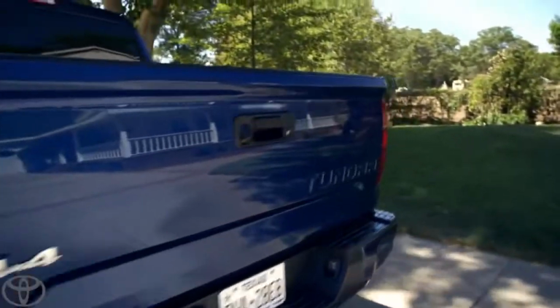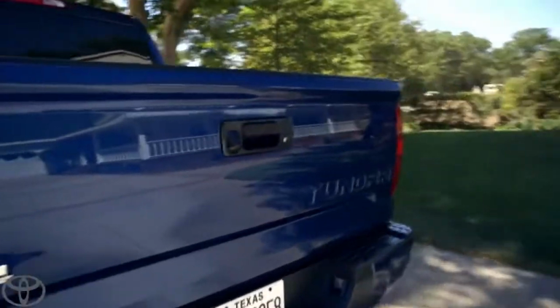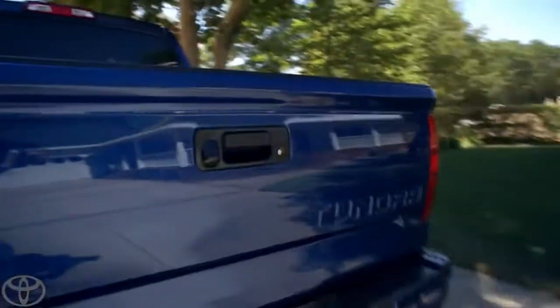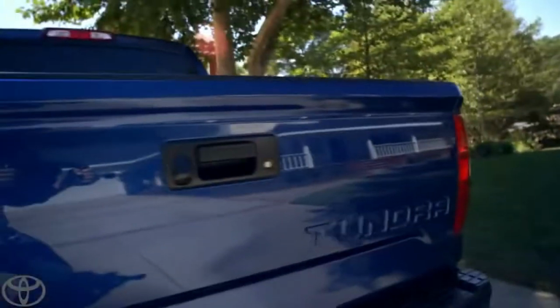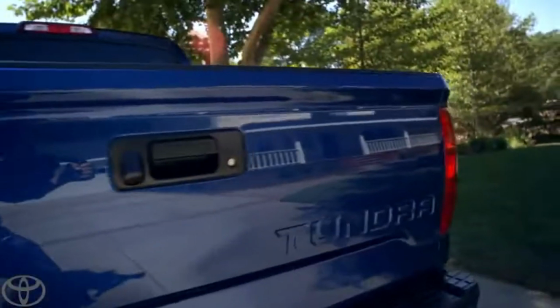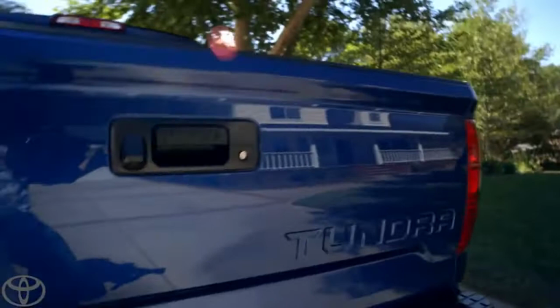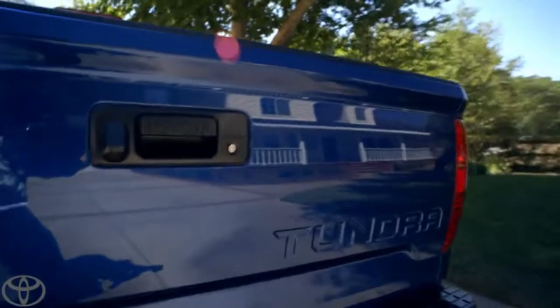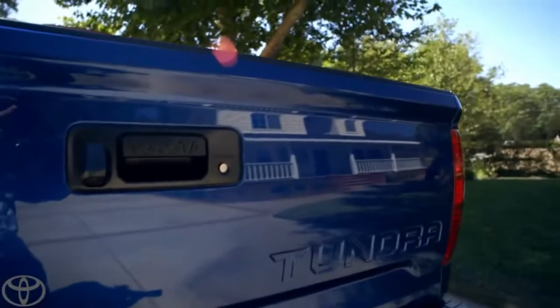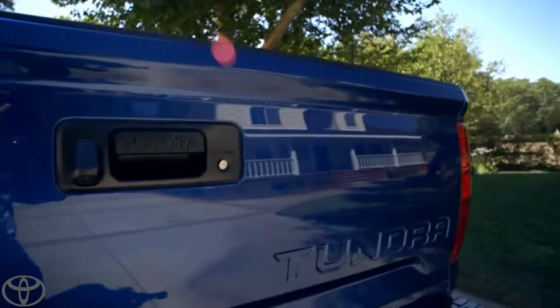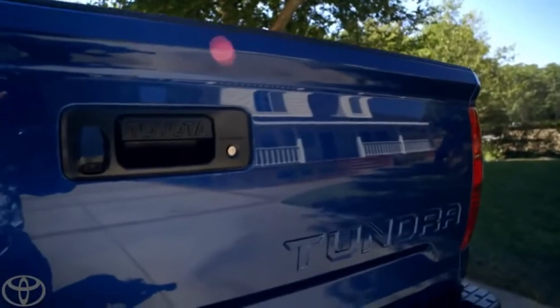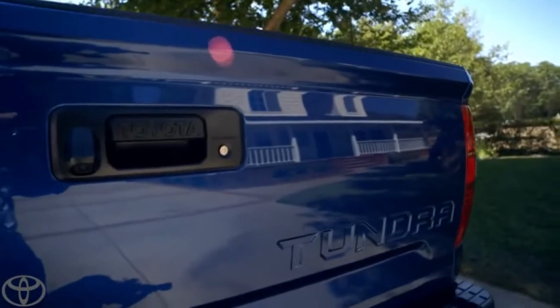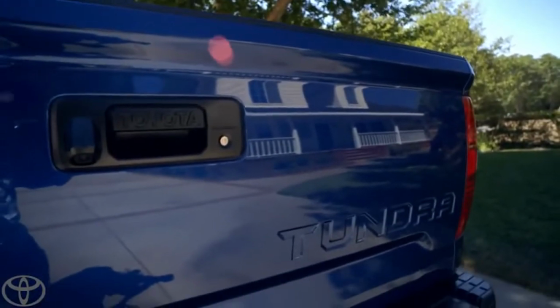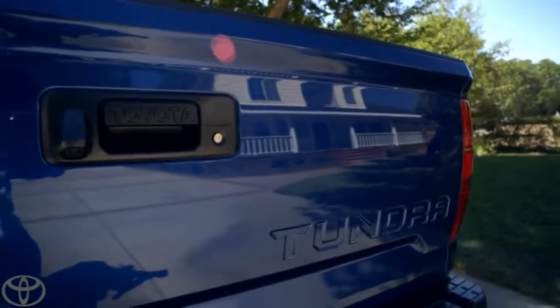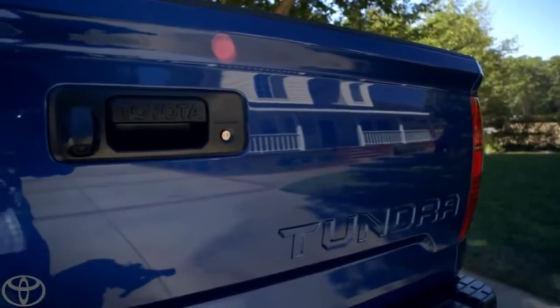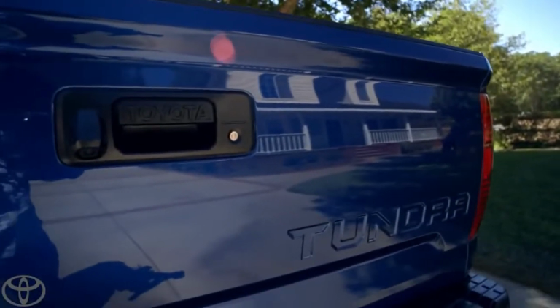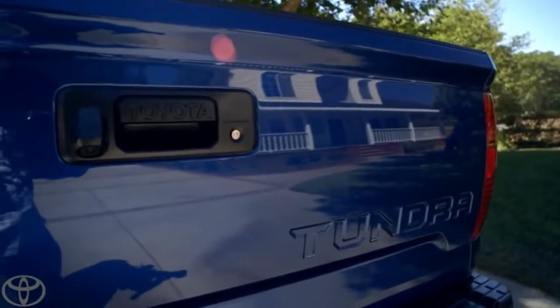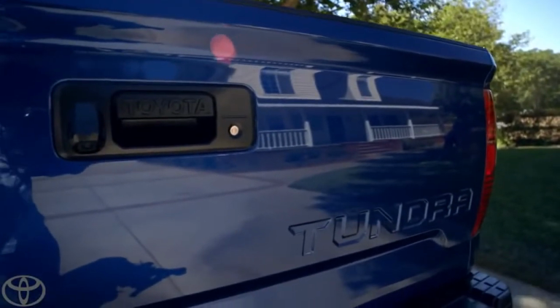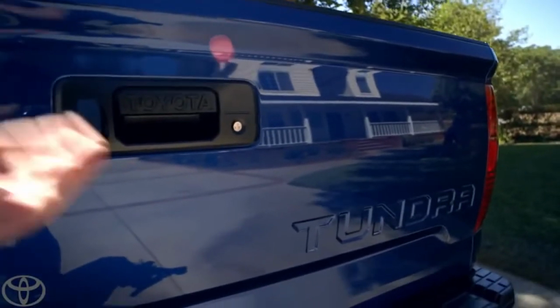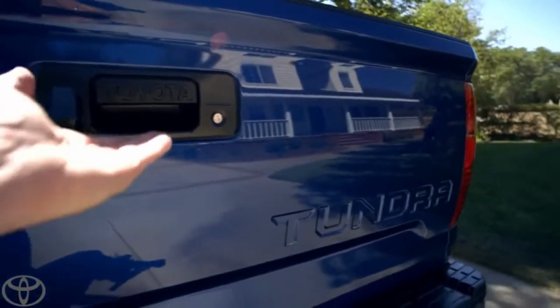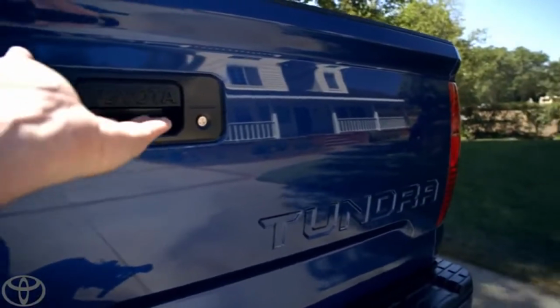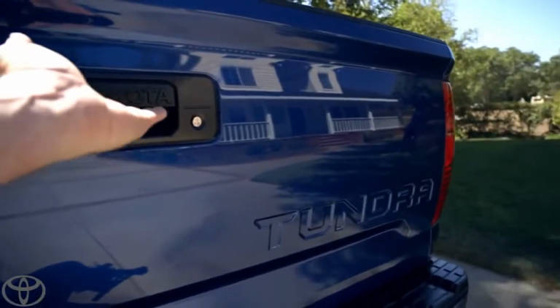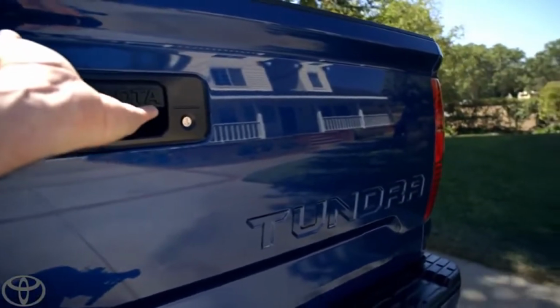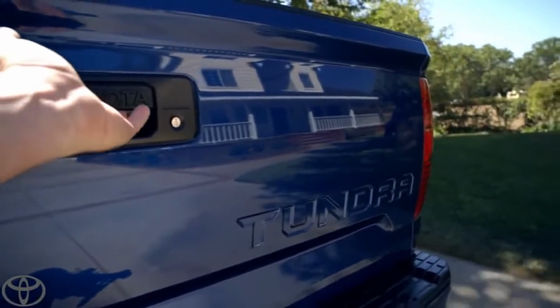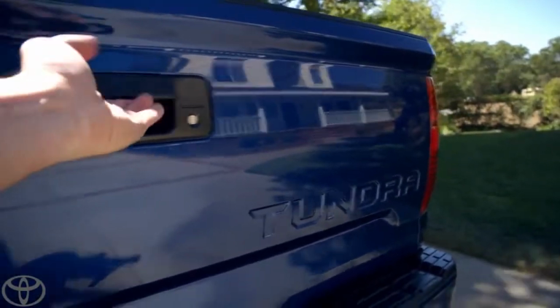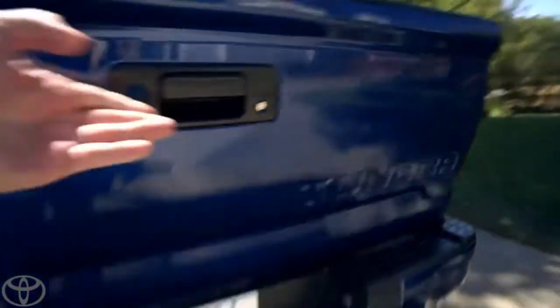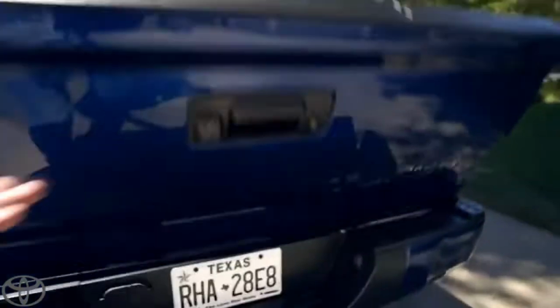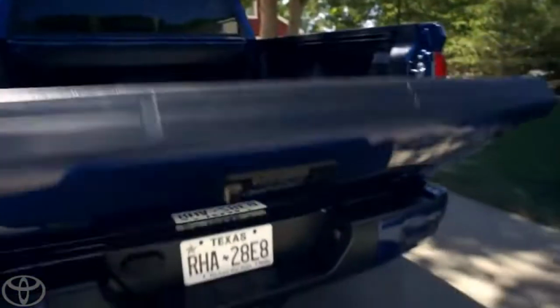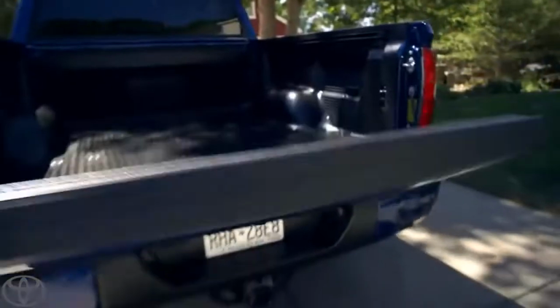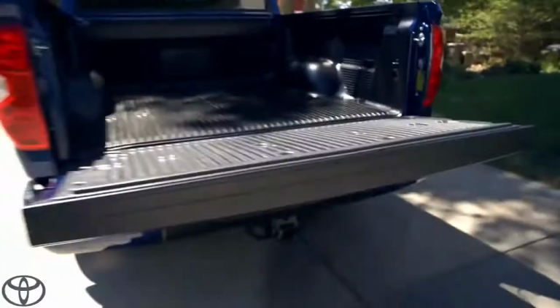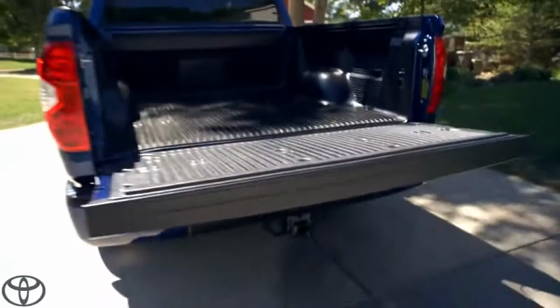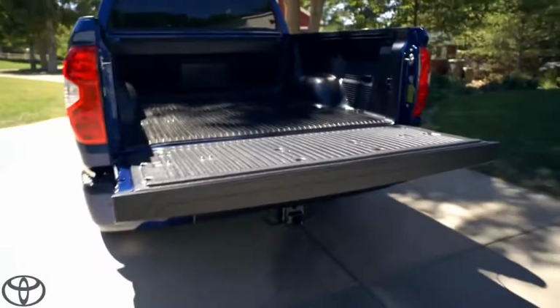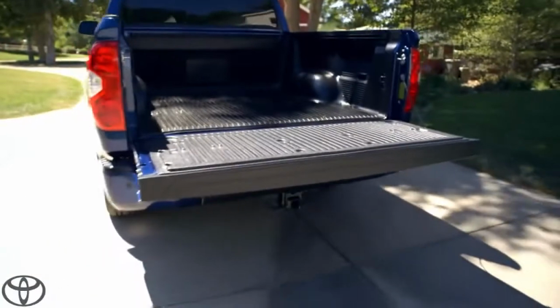And it's hooked up to a gas-charged strut. Opening and closing is a breeze.